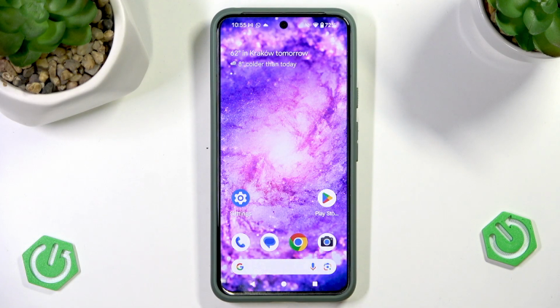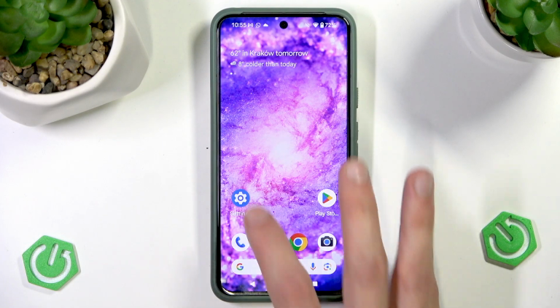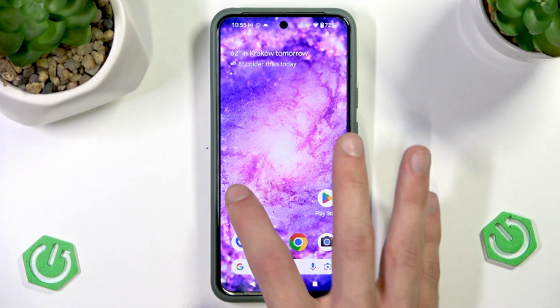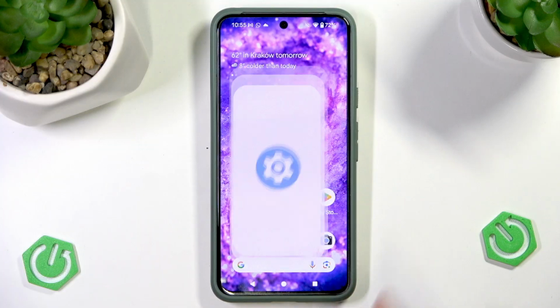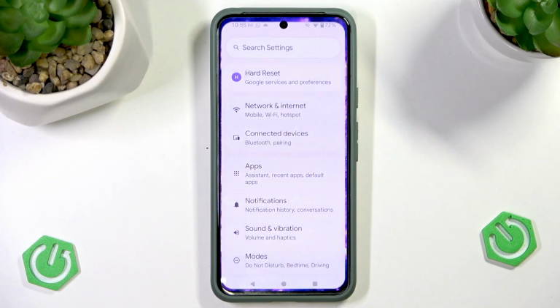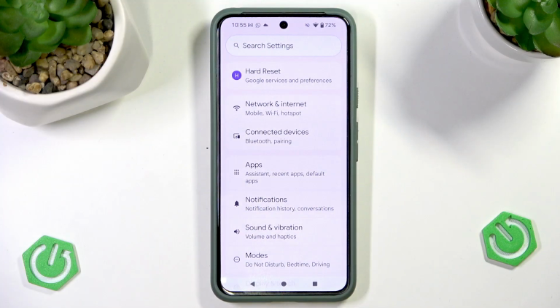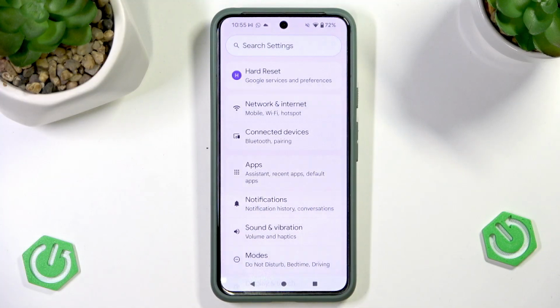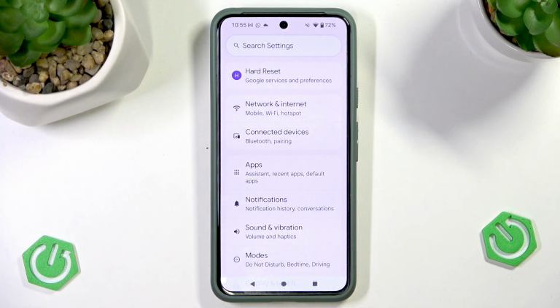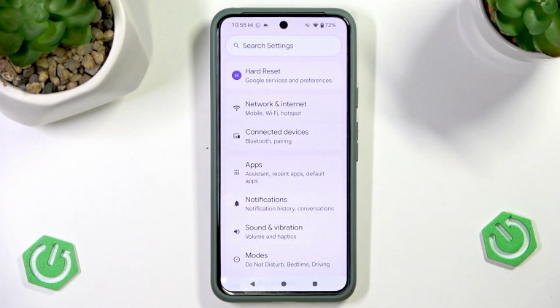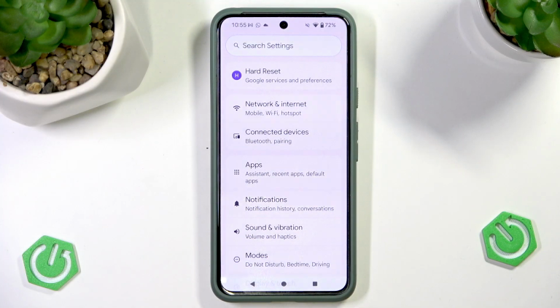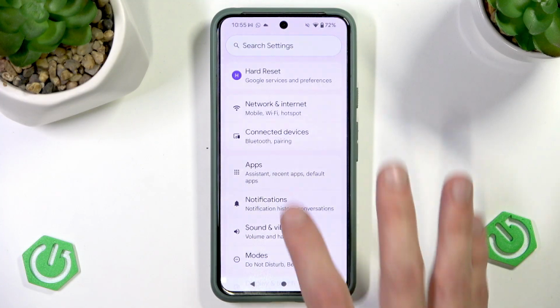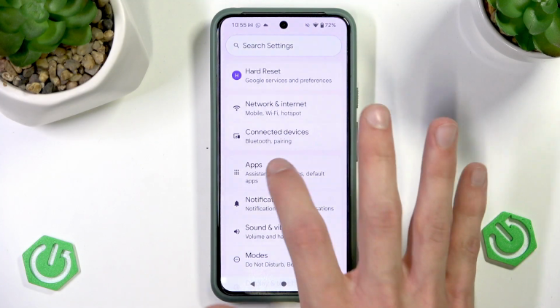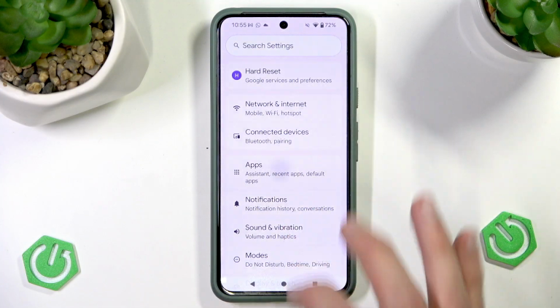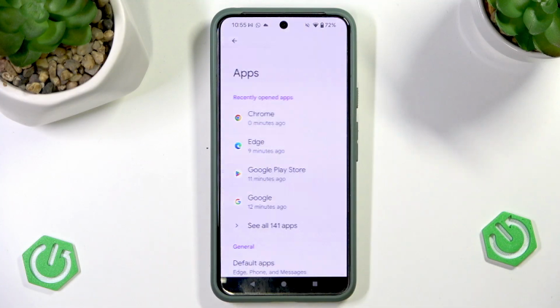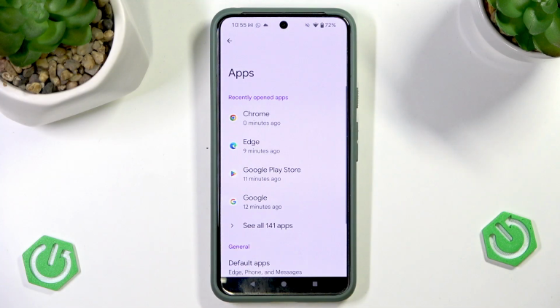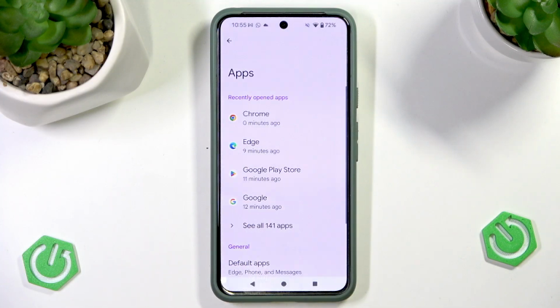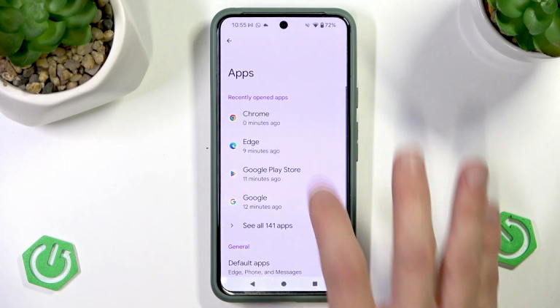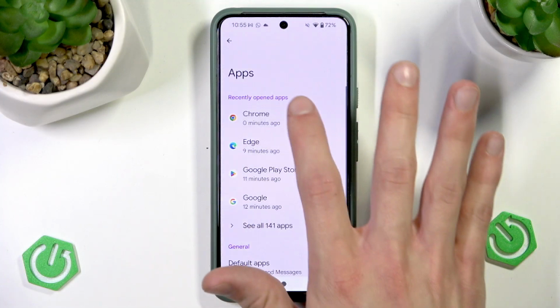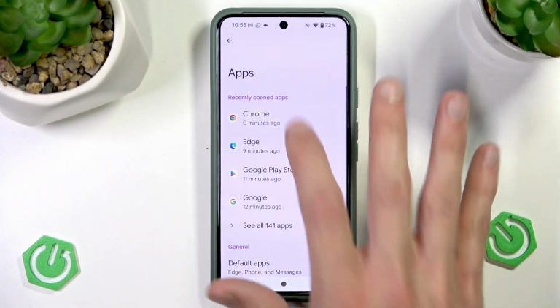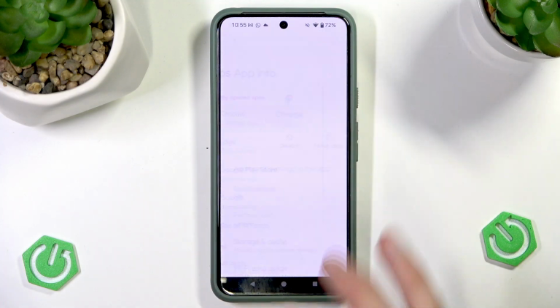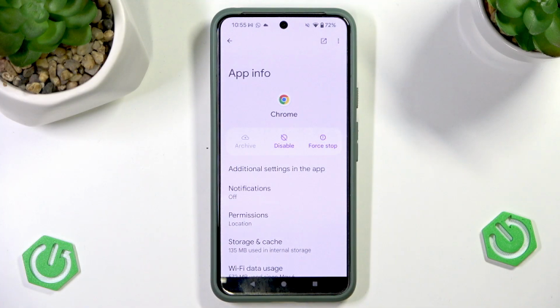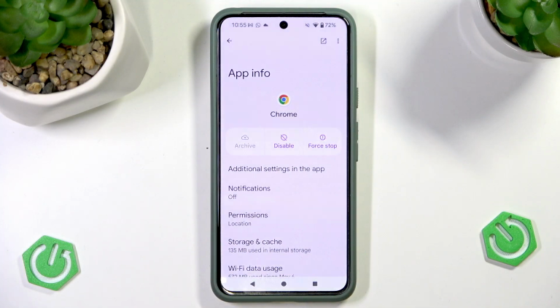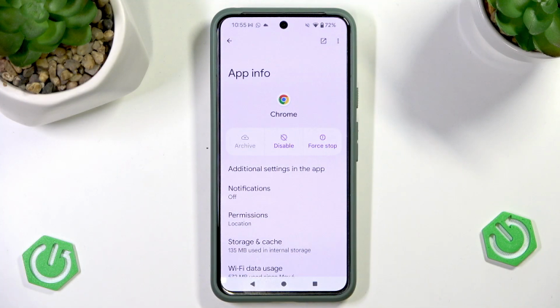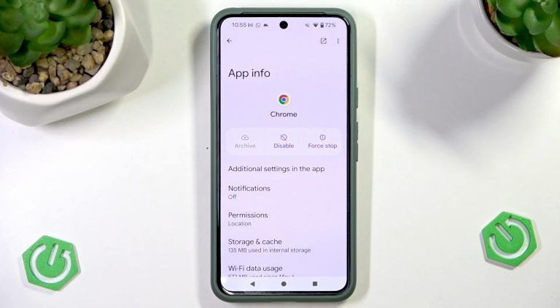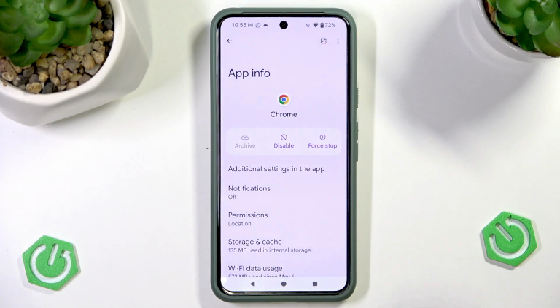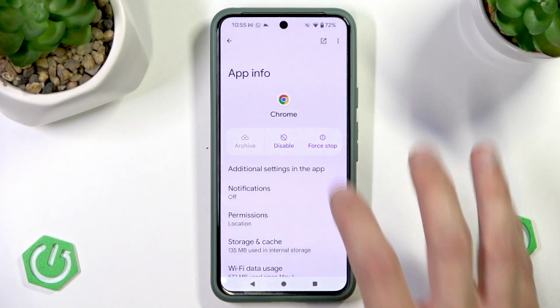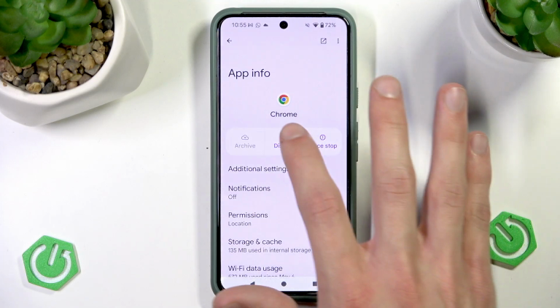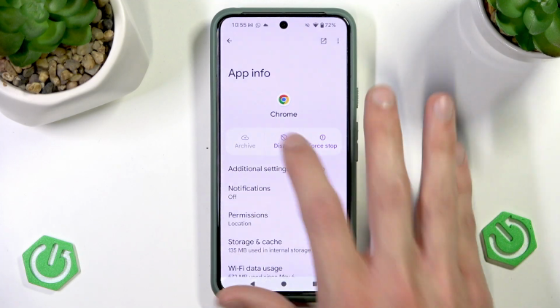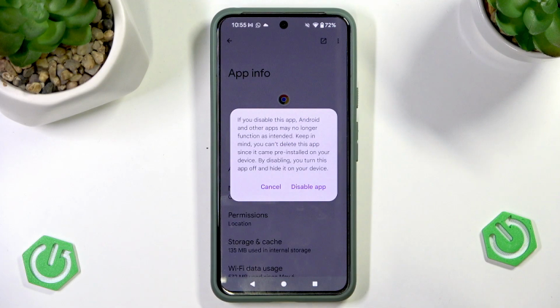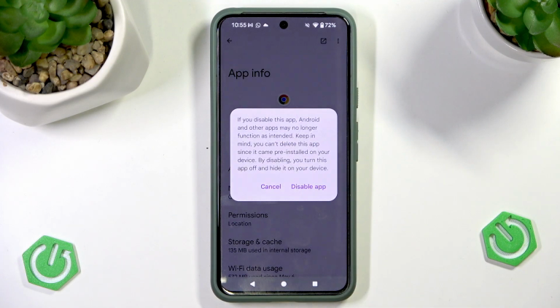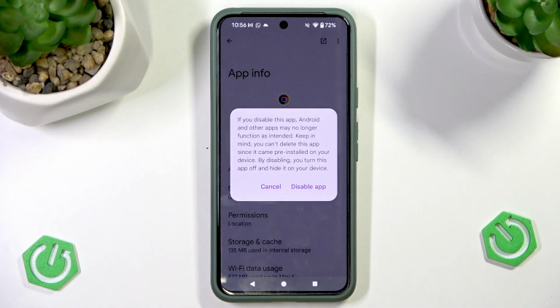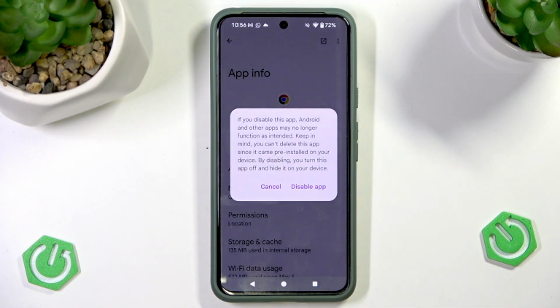Now go to Settings, select Apps, go to Chrome and select Disable.